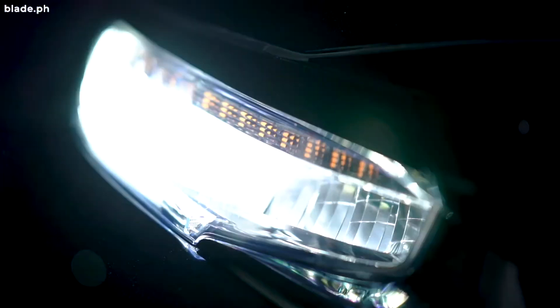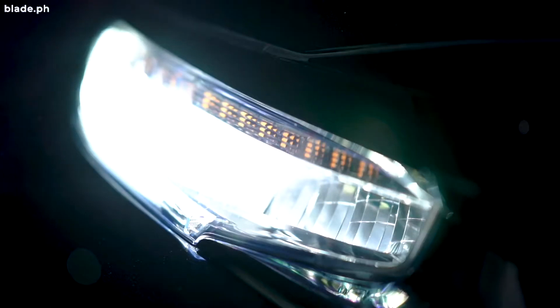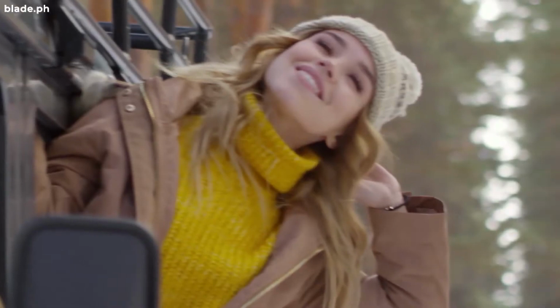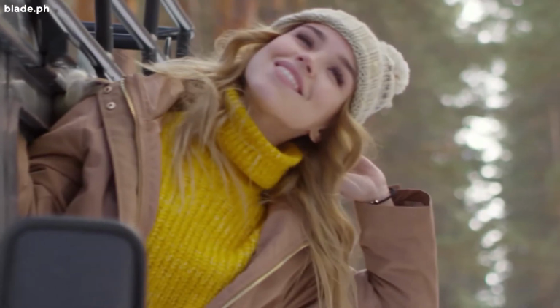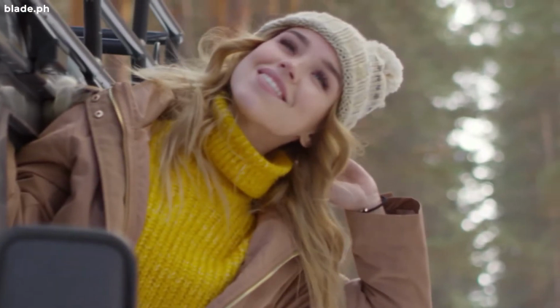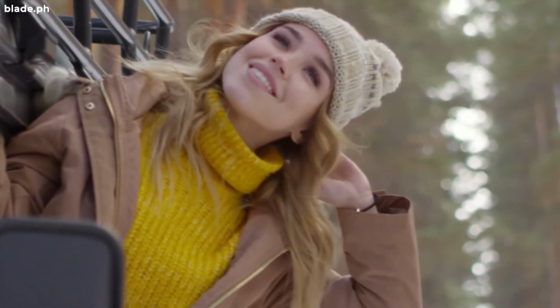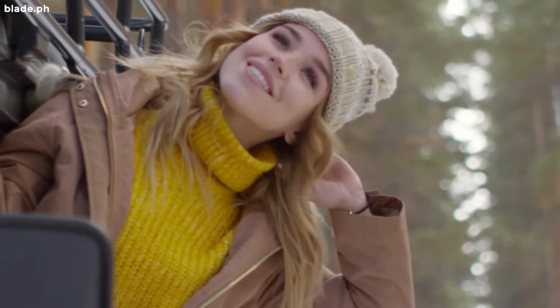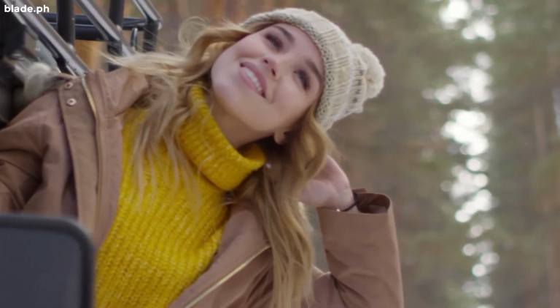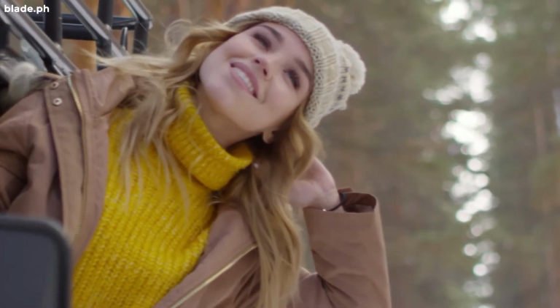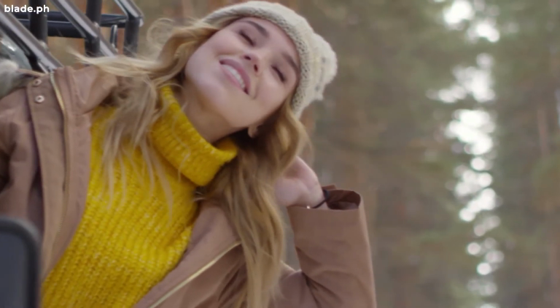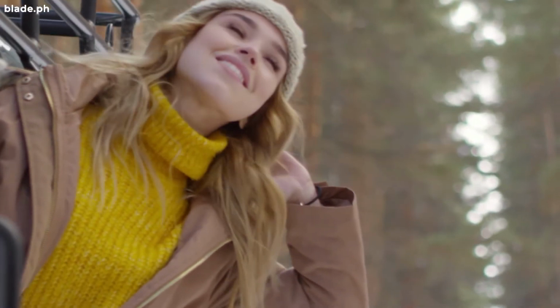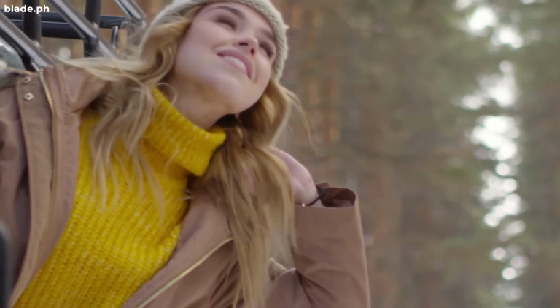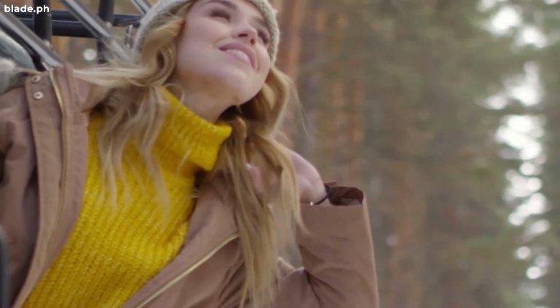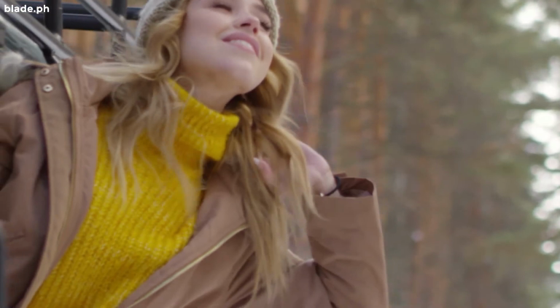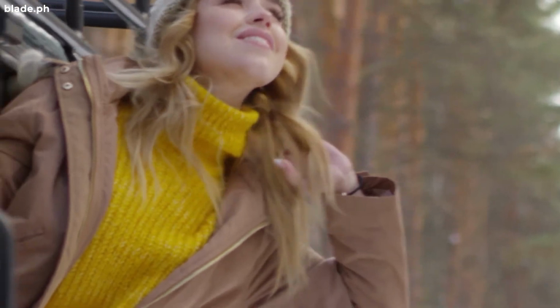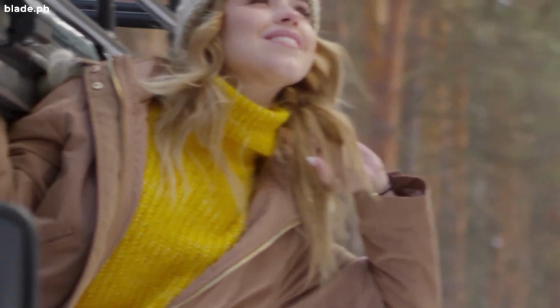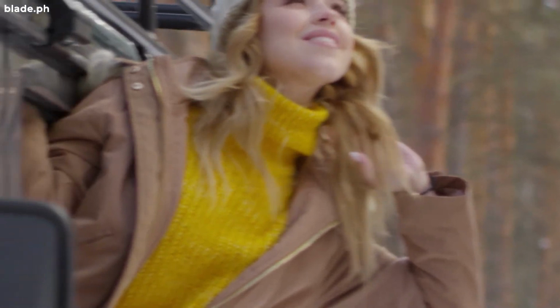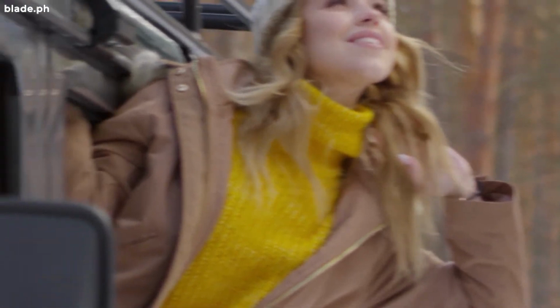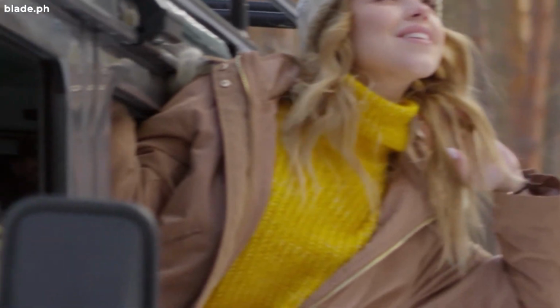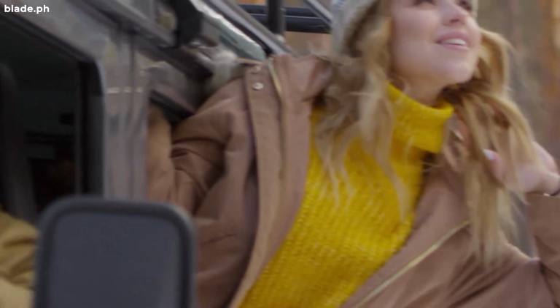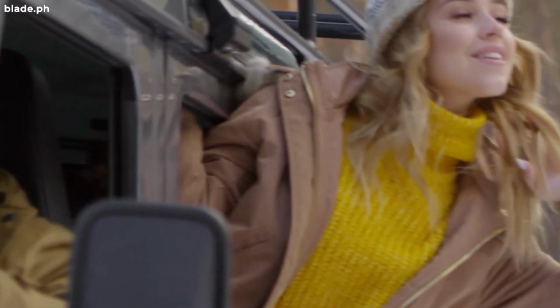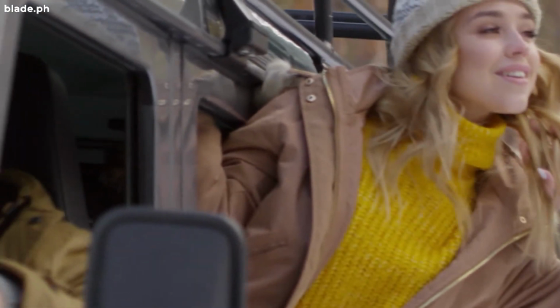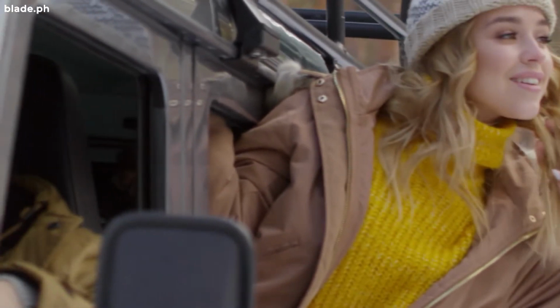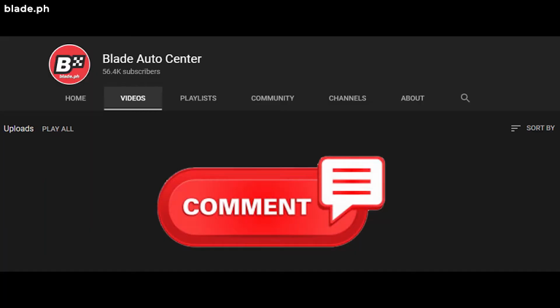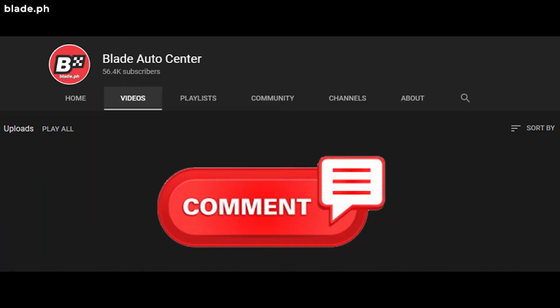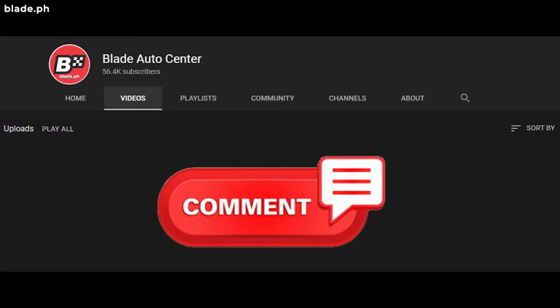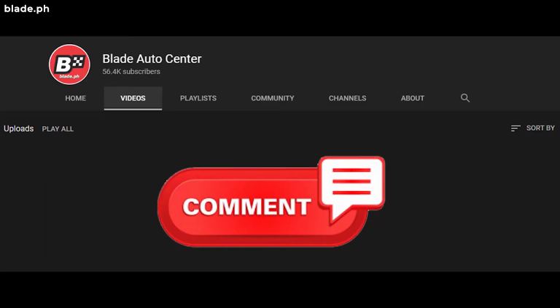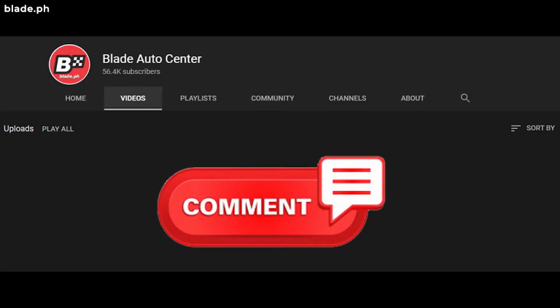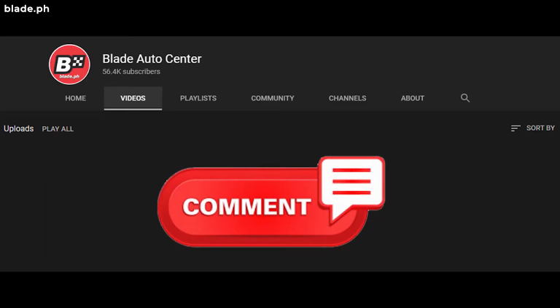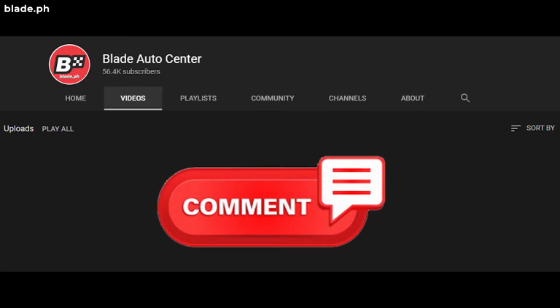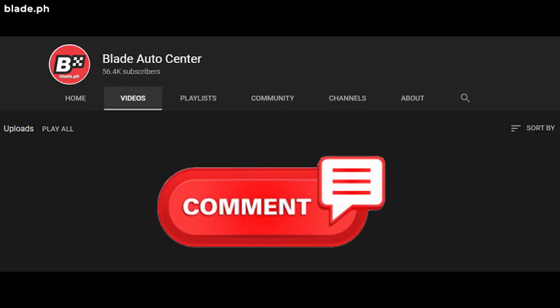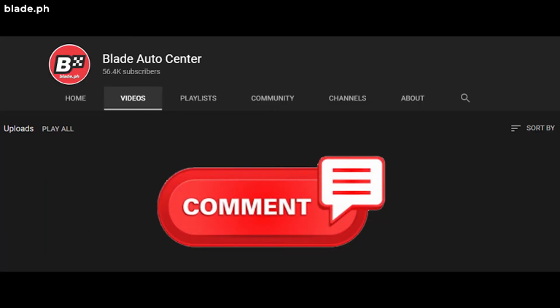Do you agree with our list? Or did we miss some of the ideas you had in mind? Comment down below so we can discuss it.